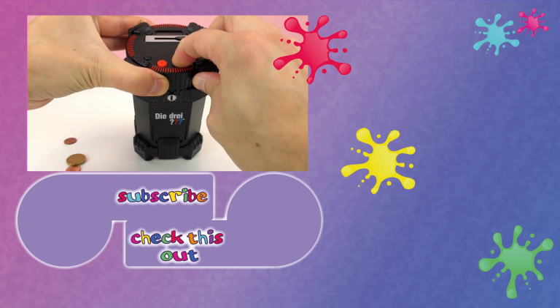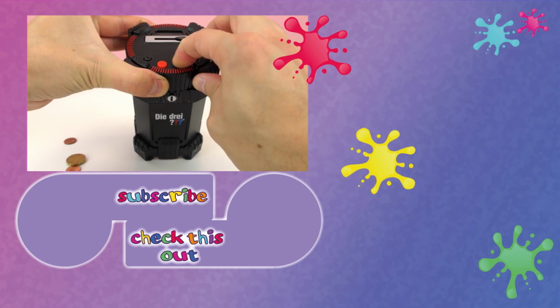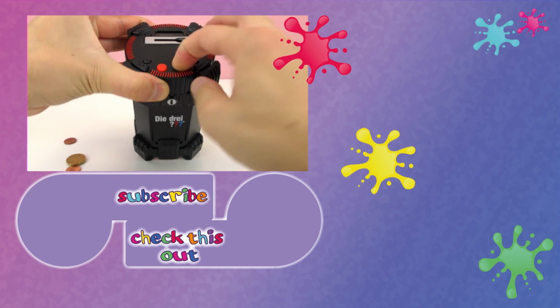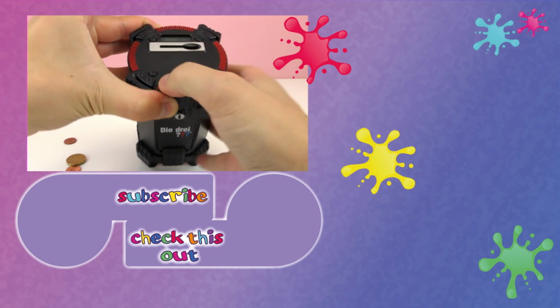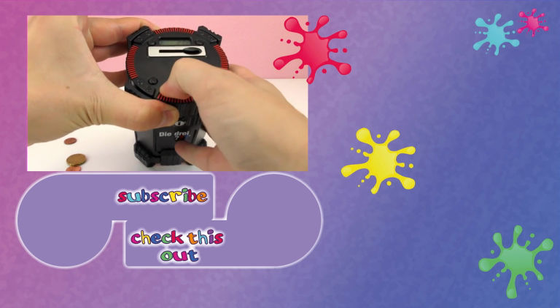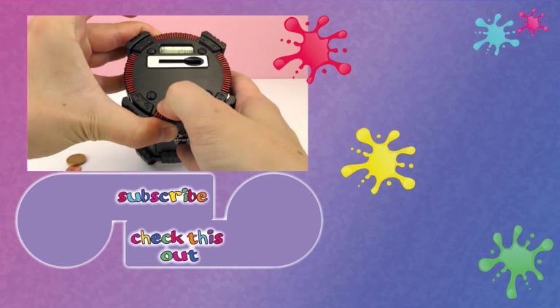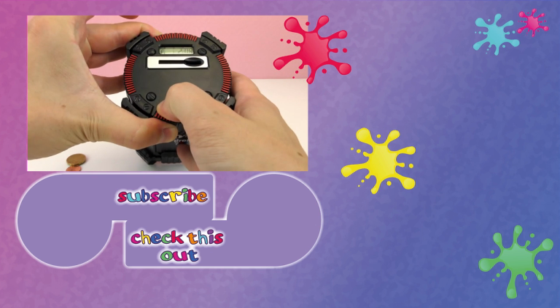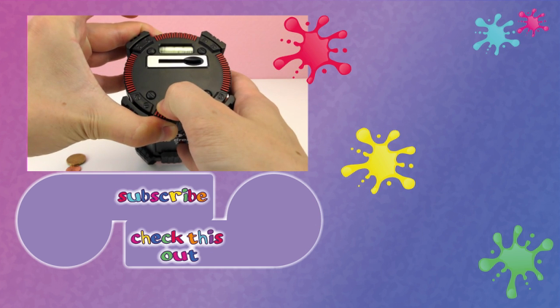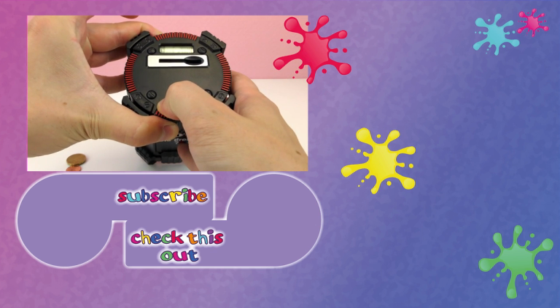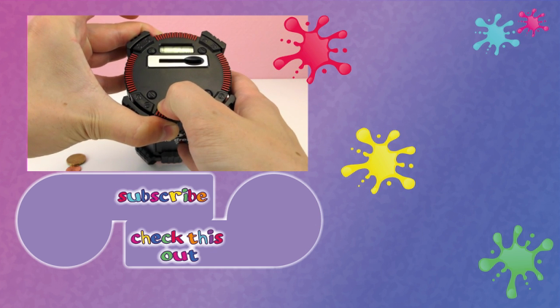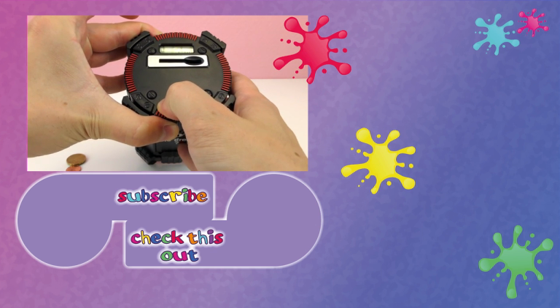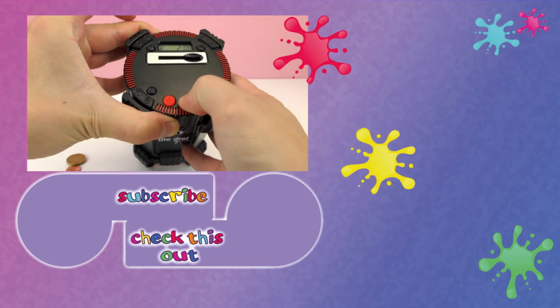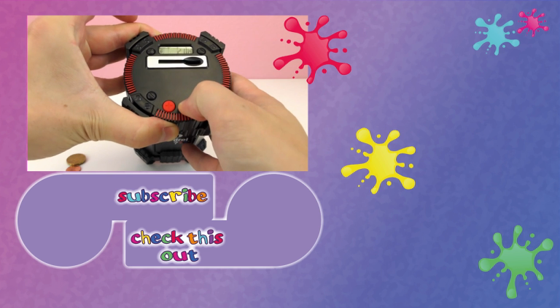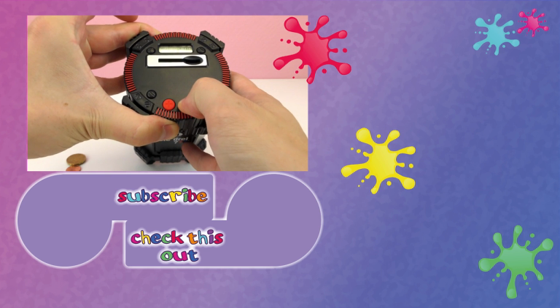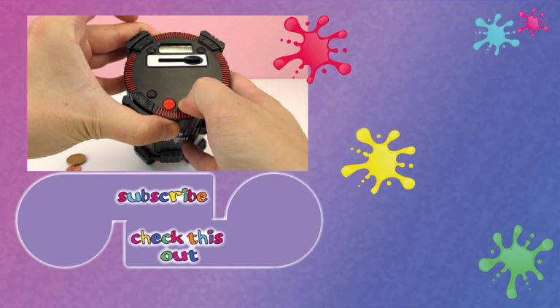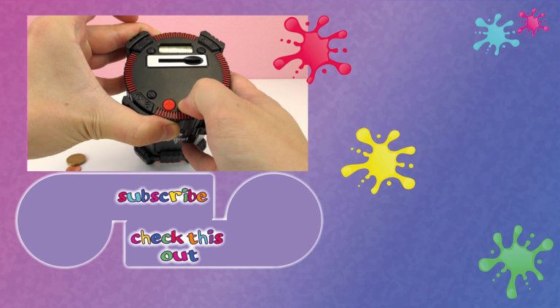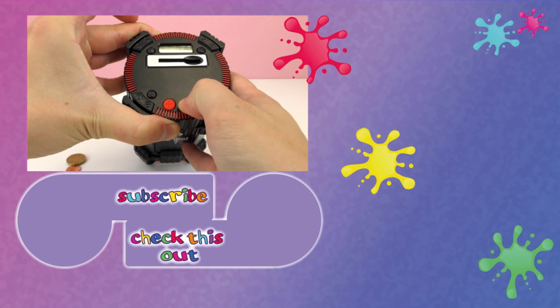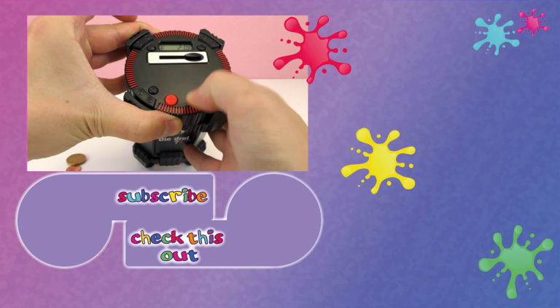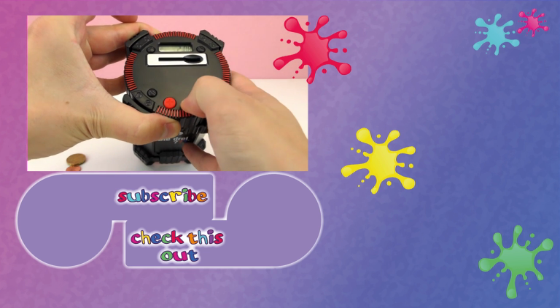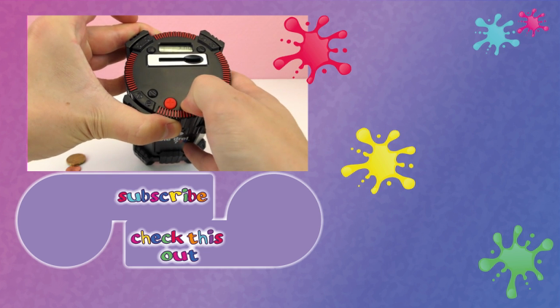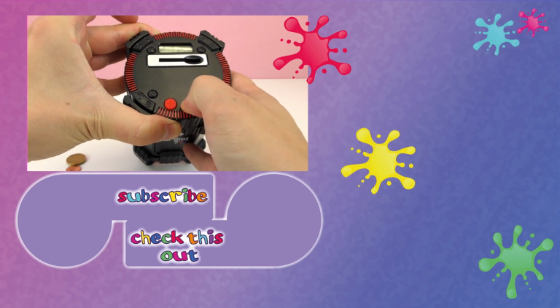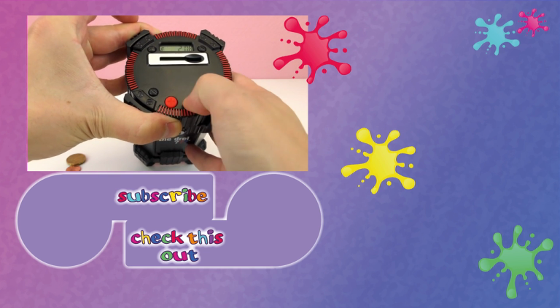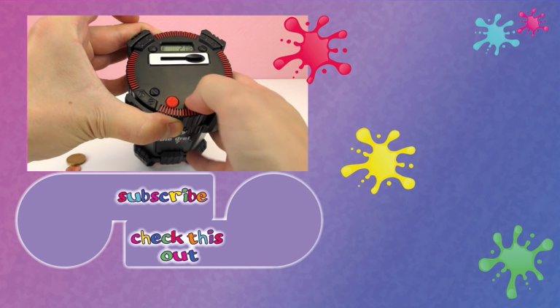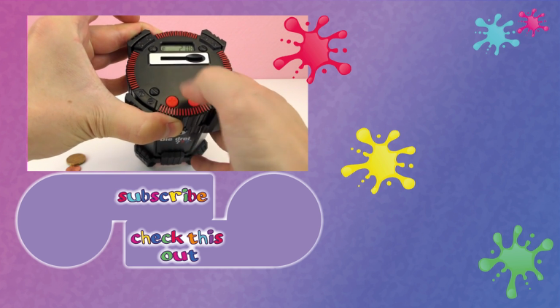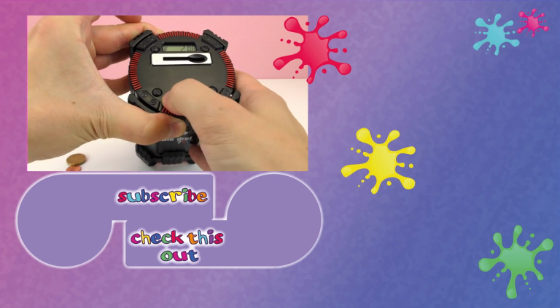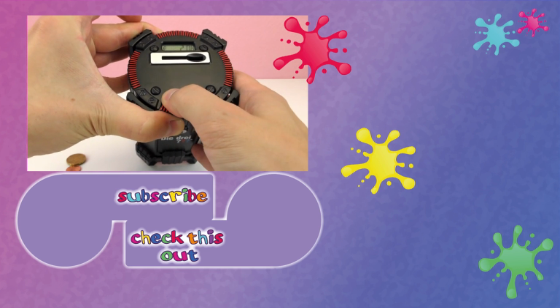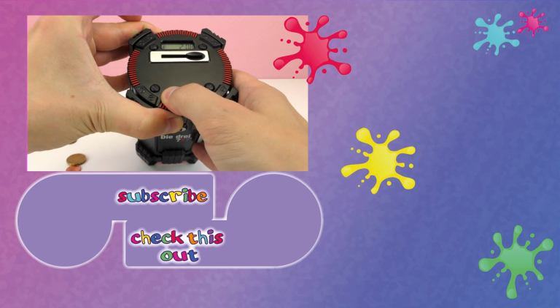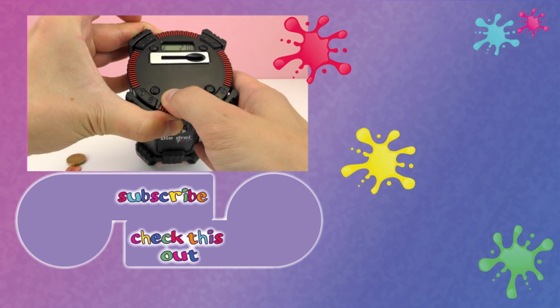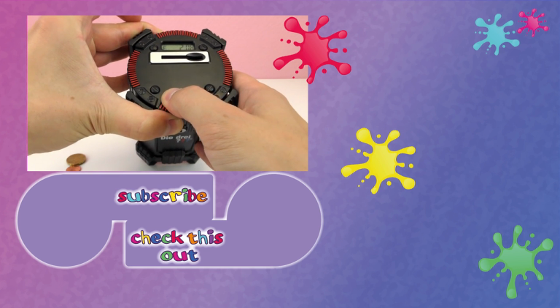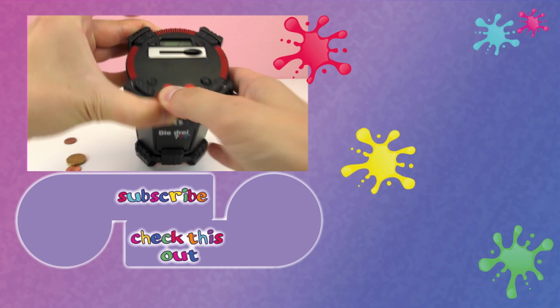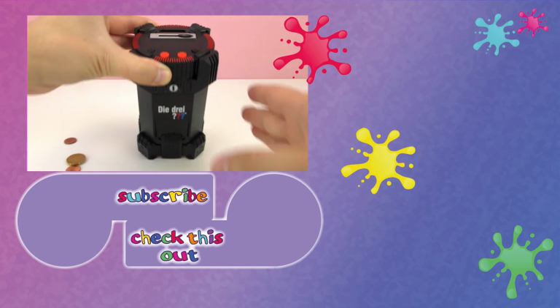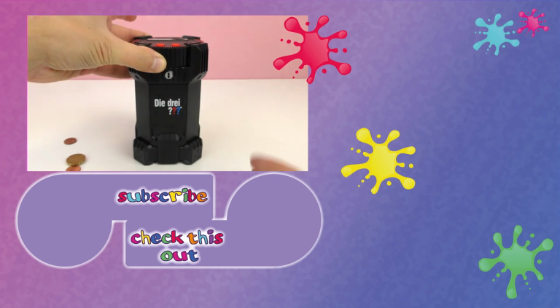Thank you for watching Play With Me Toys for Kids! Subscribe to our channel and be the first to know when new videos are posted. See you next time!